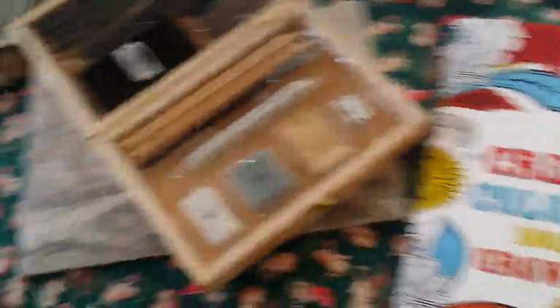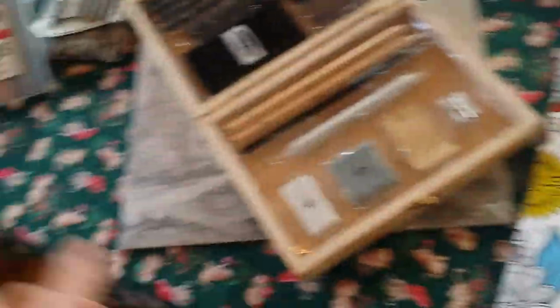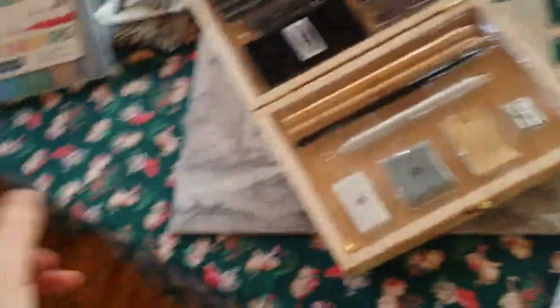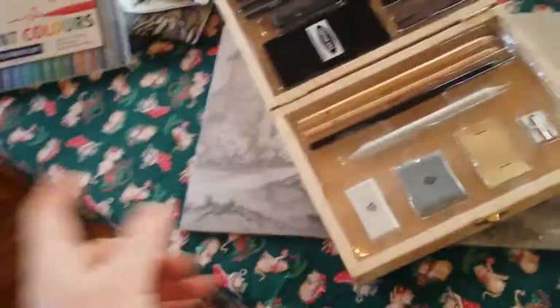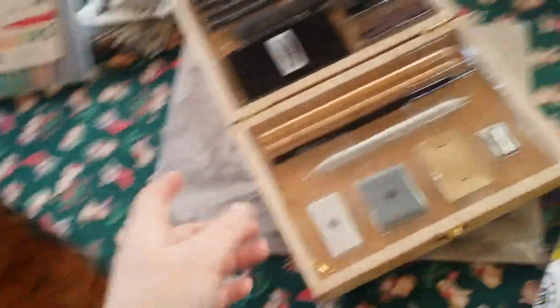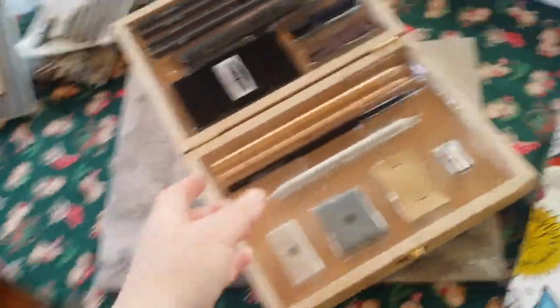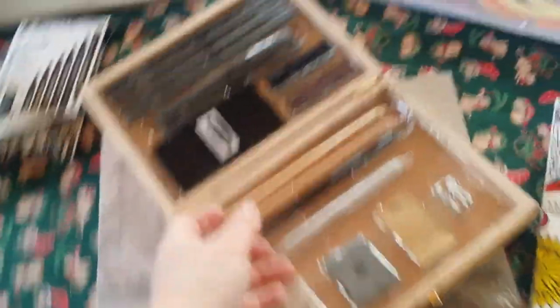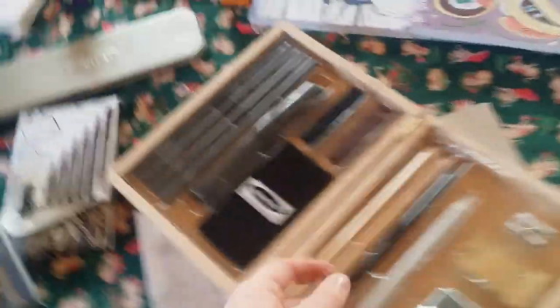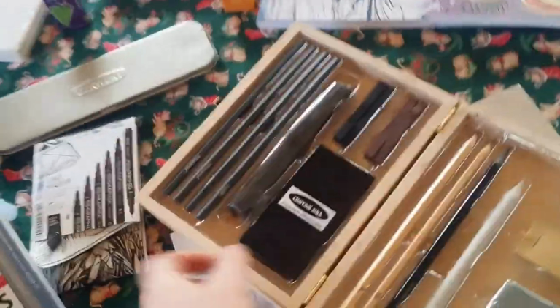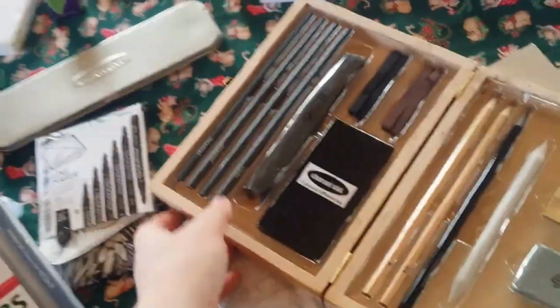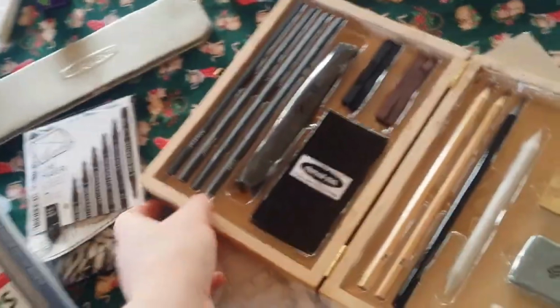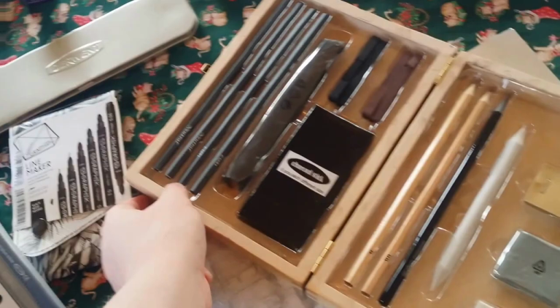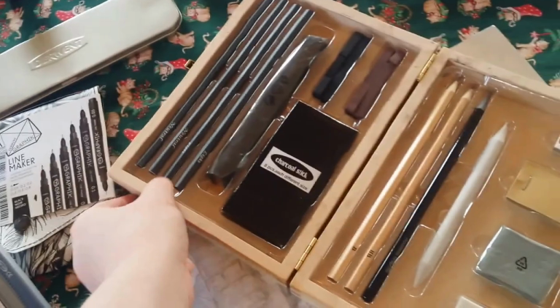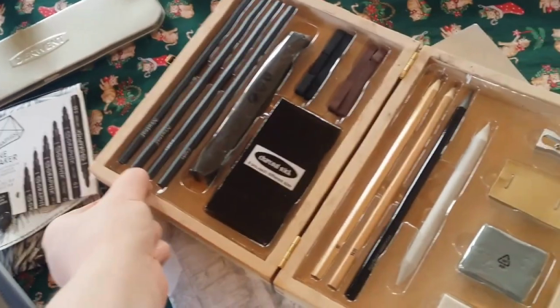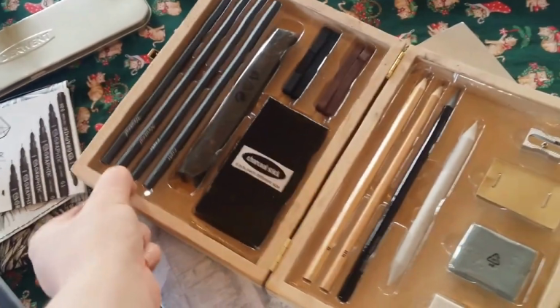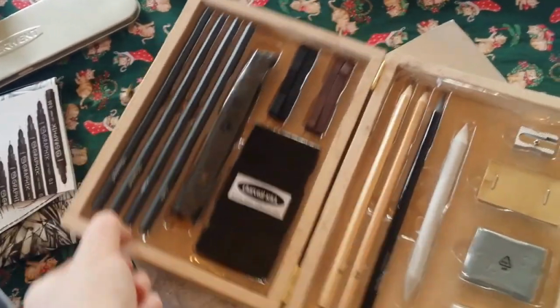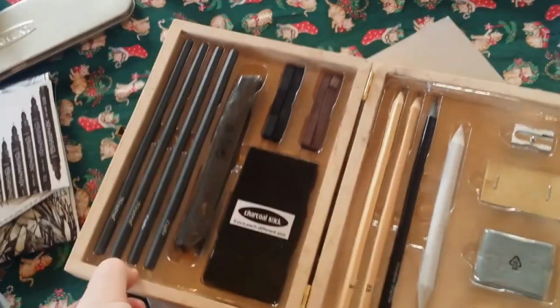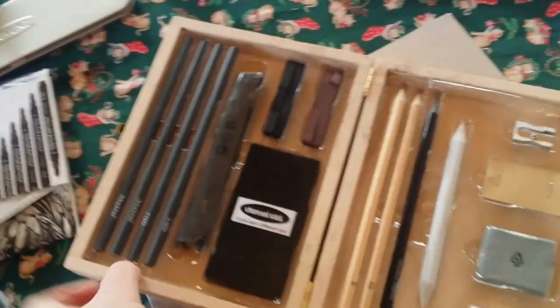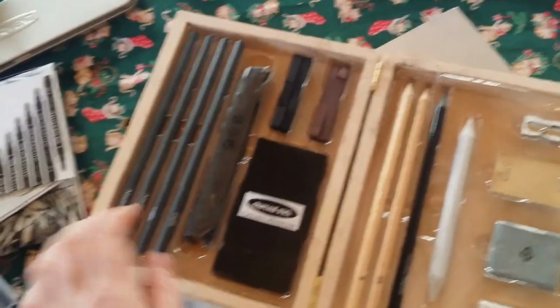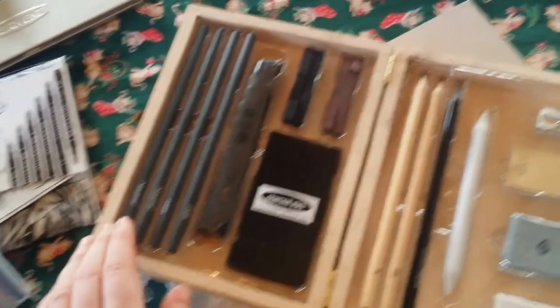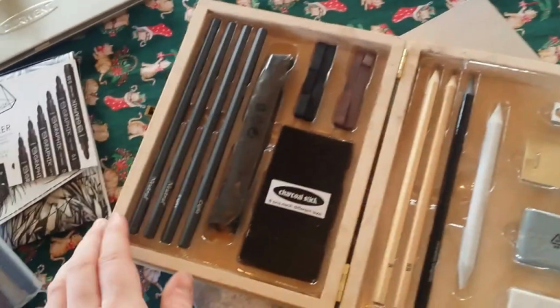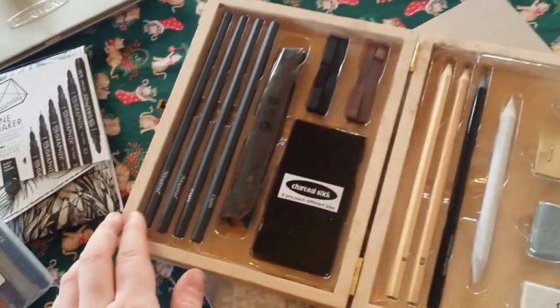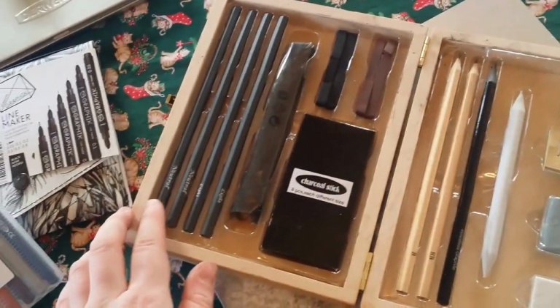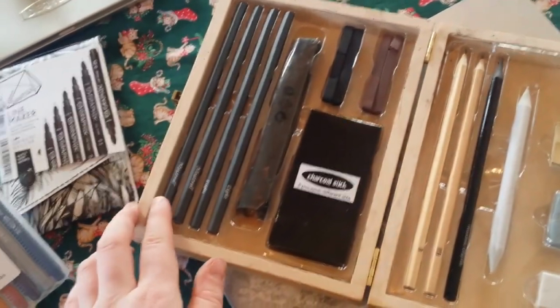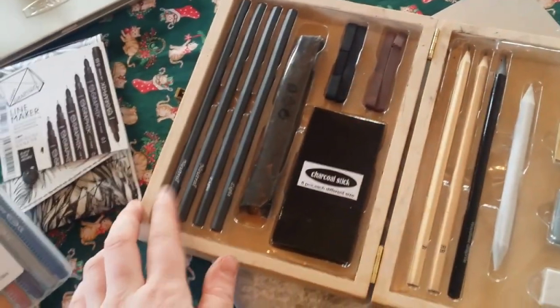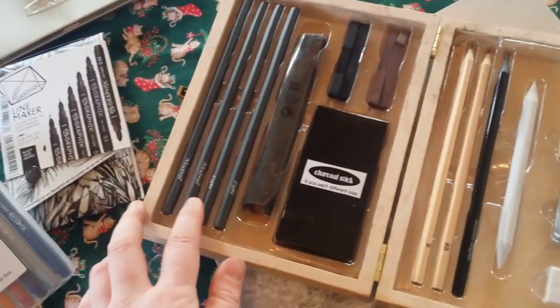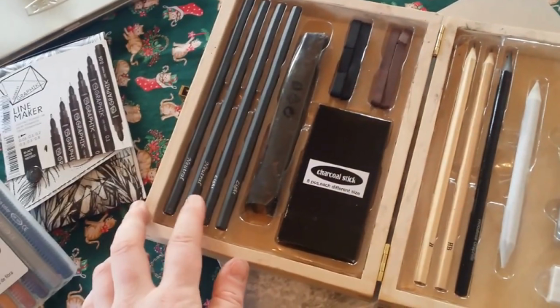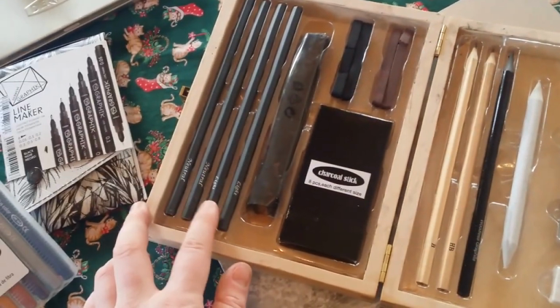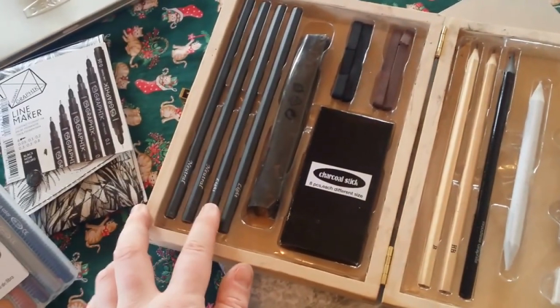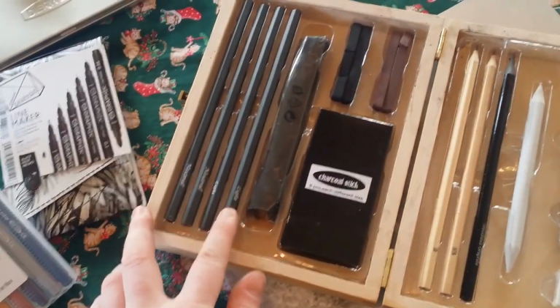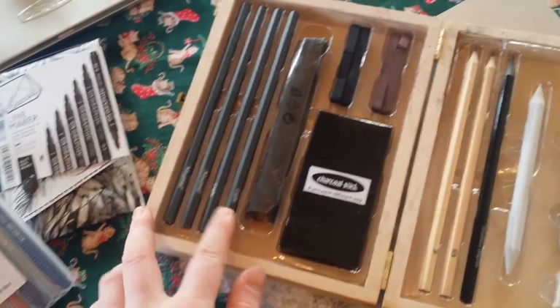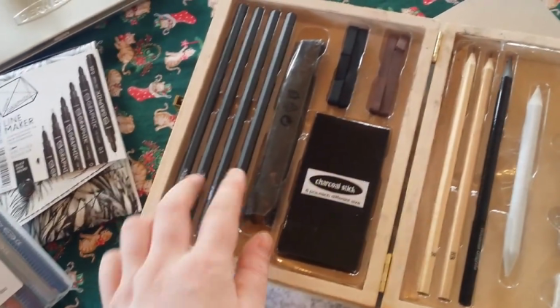And I've got this sketching set which is brilliant. I've got neutral, neutral light, light.